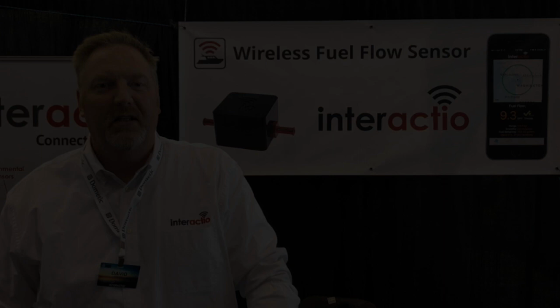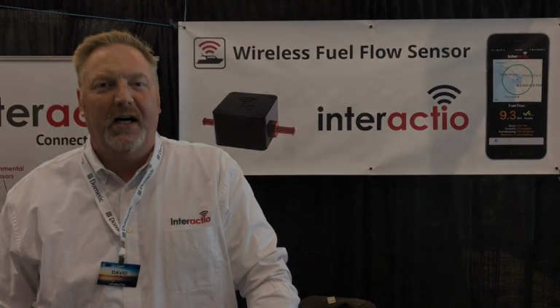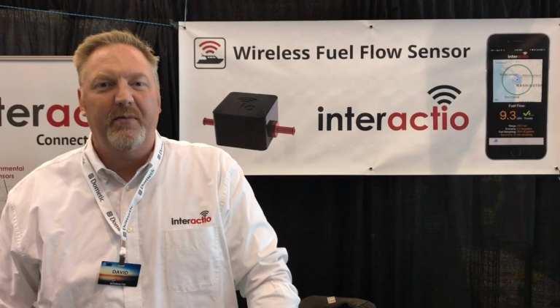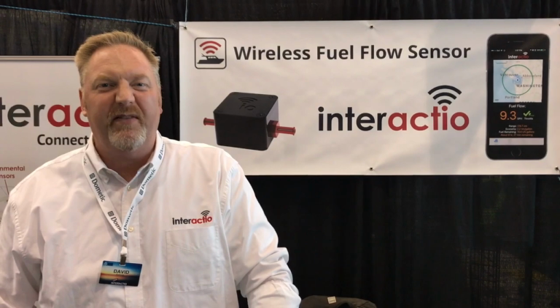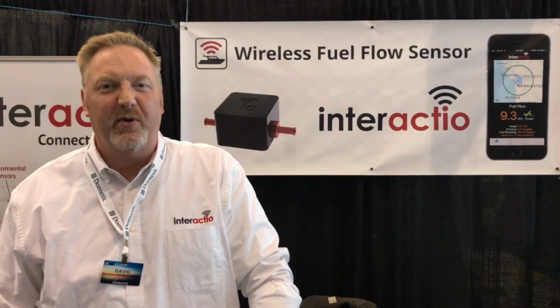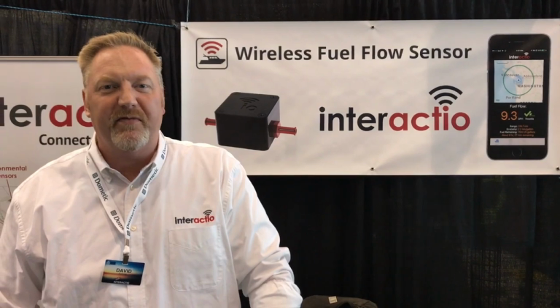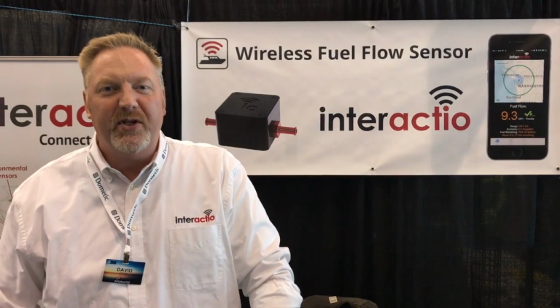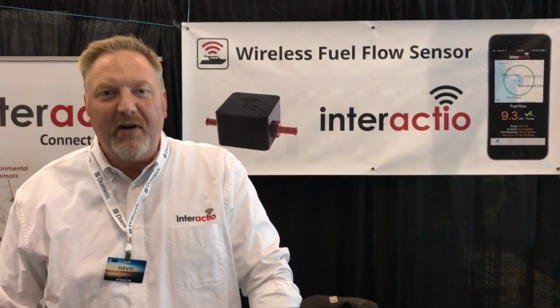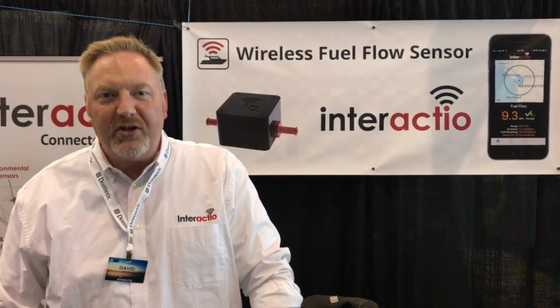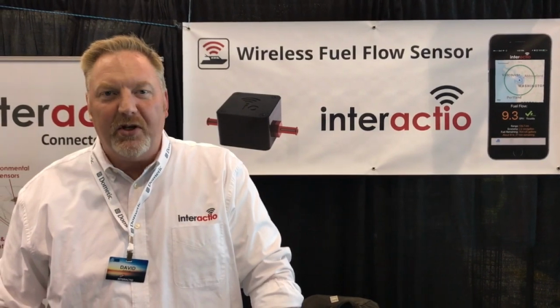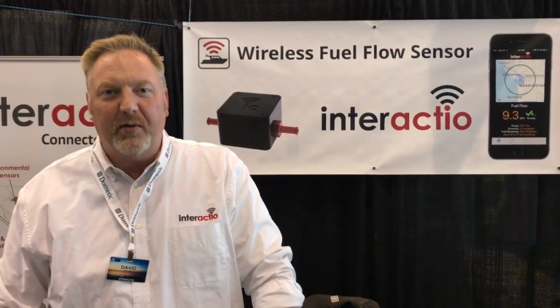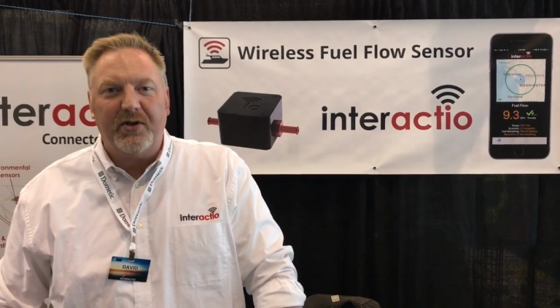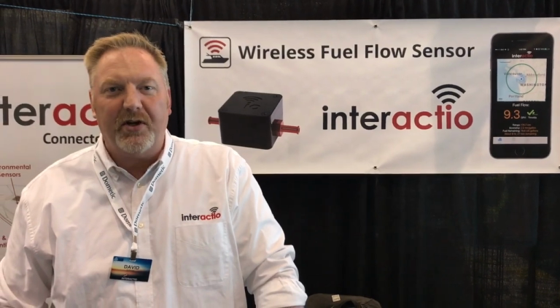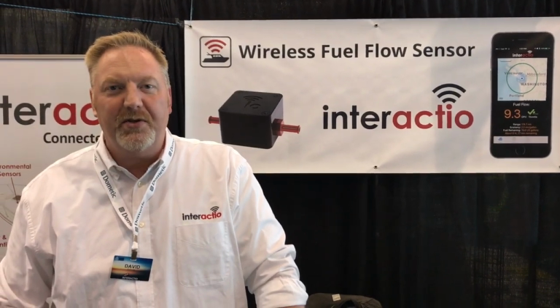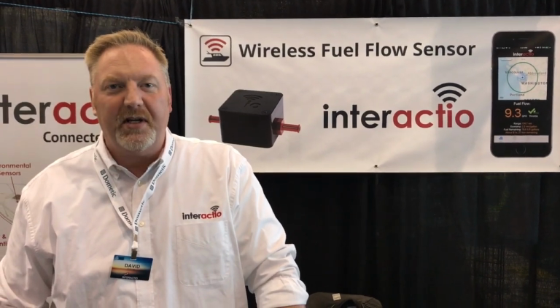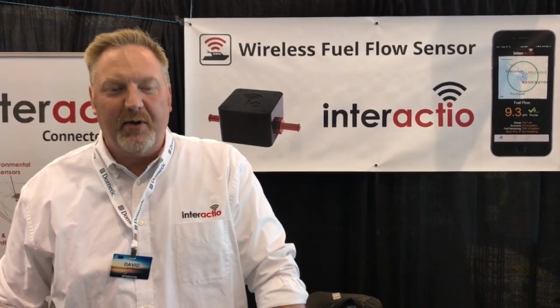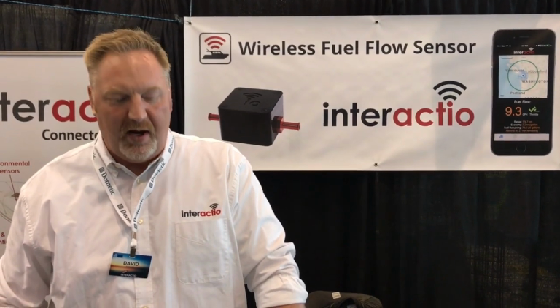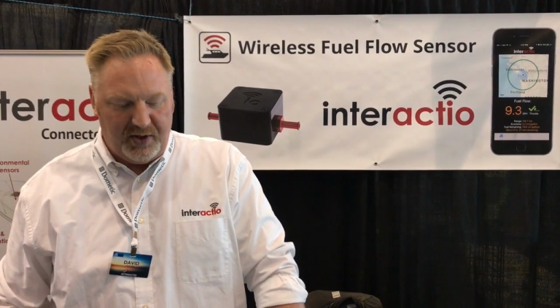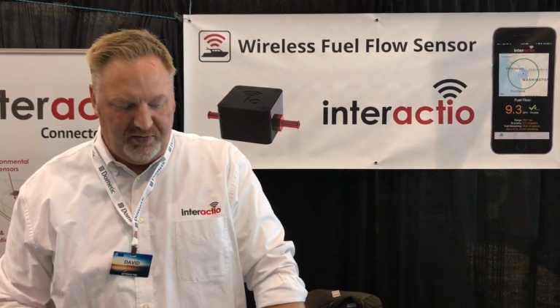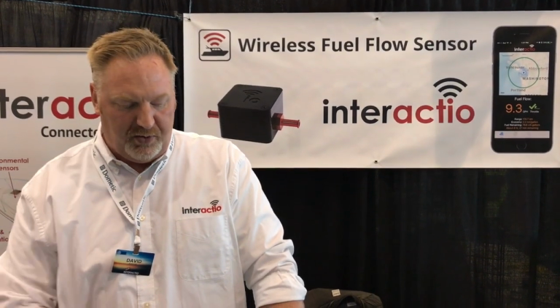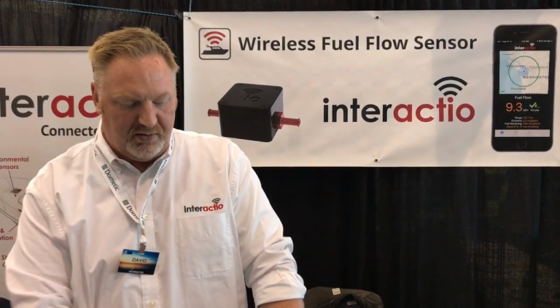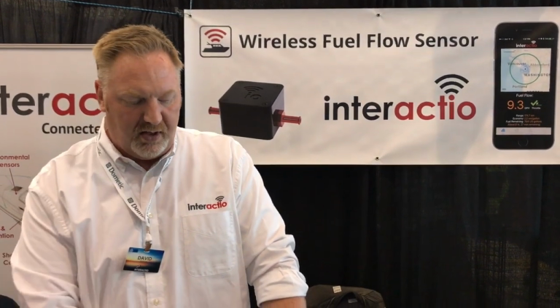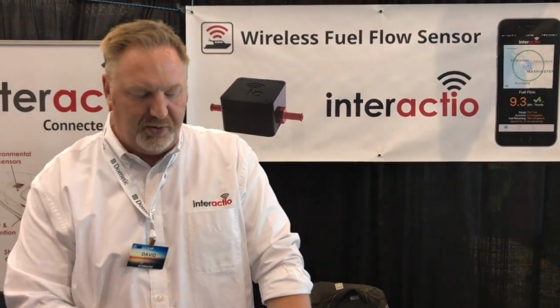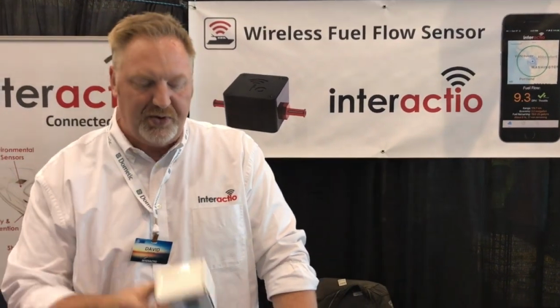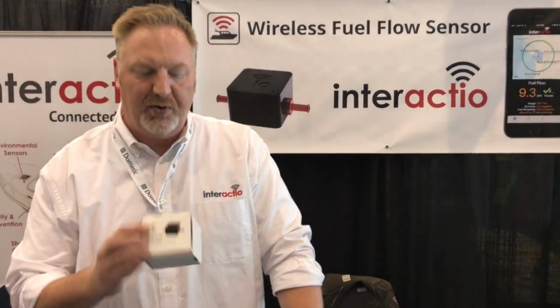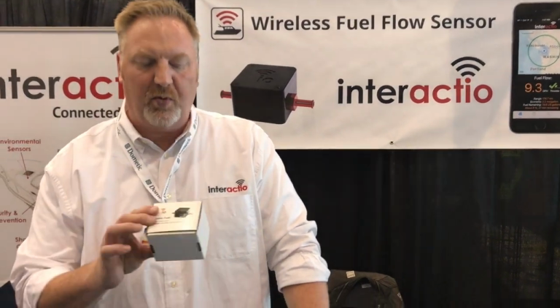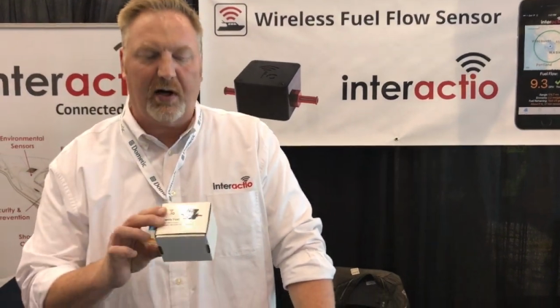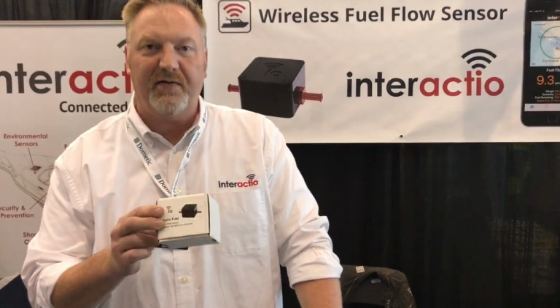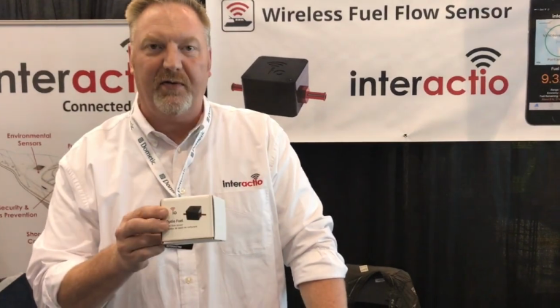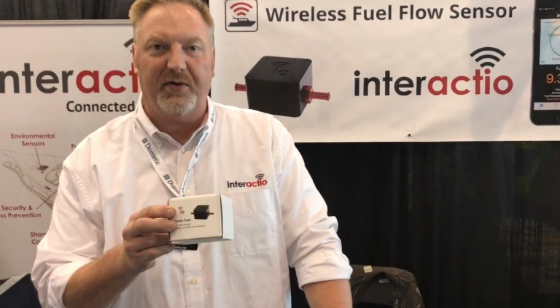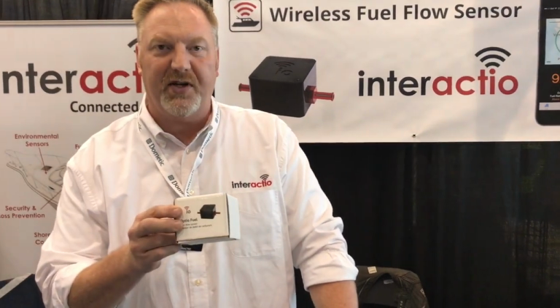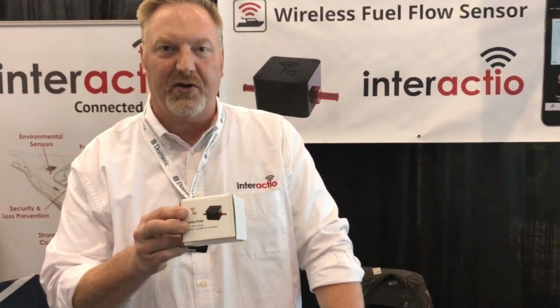Hi, I'm David Burton from Interacteo. I wanted to talk to you today about OptioFuel, our Bluetooth wireless fuel flow sensor.